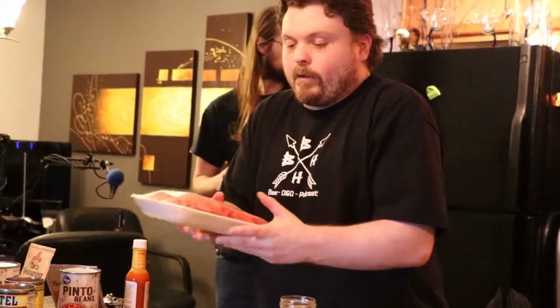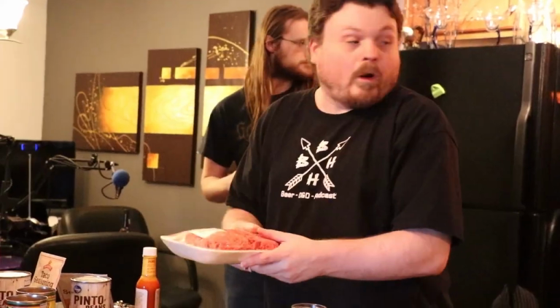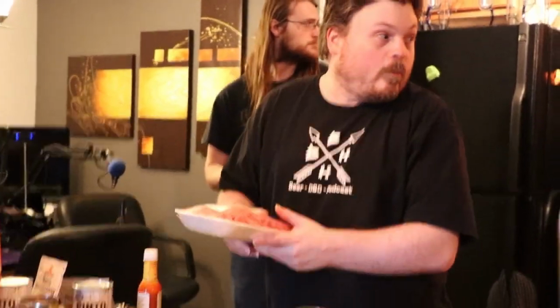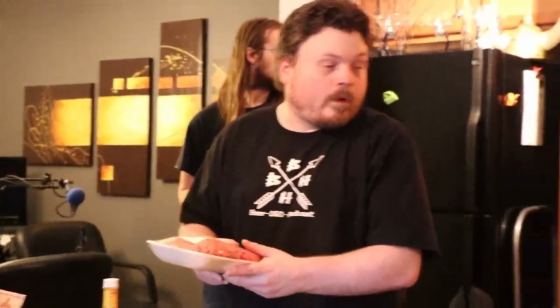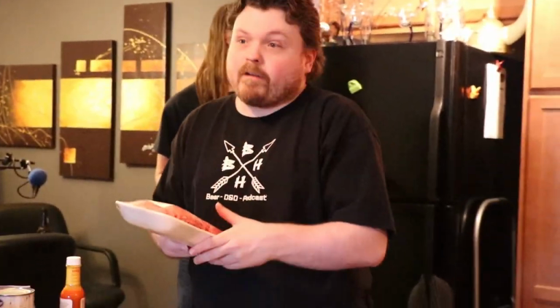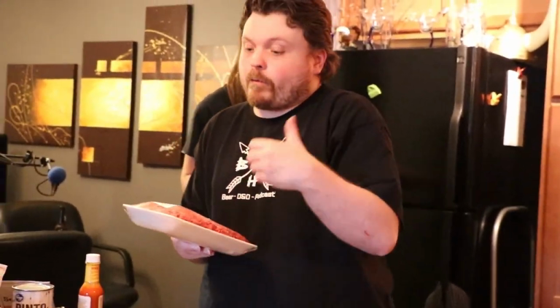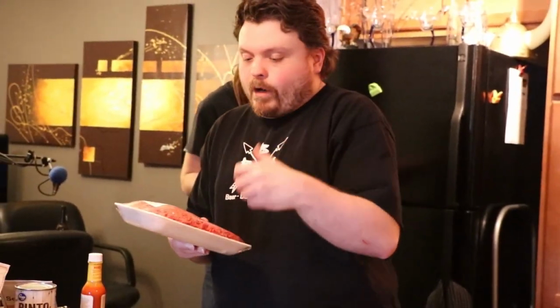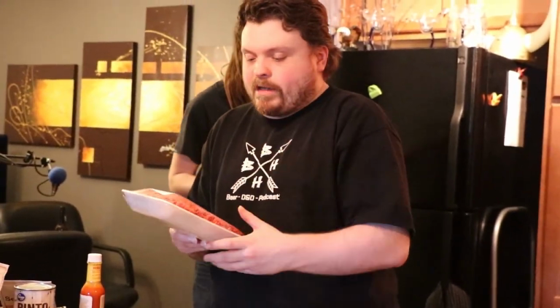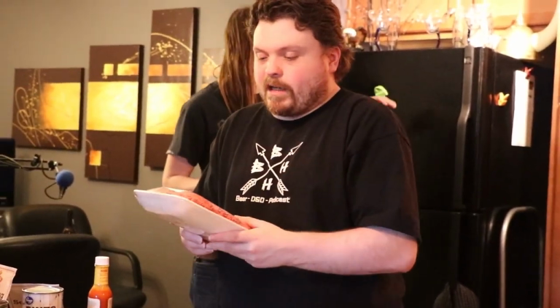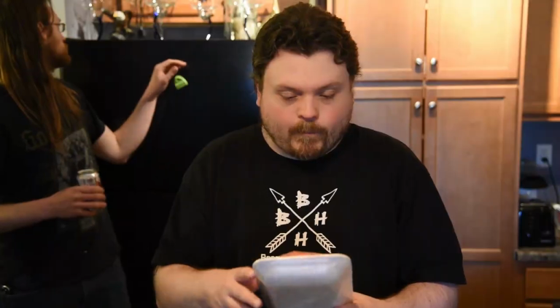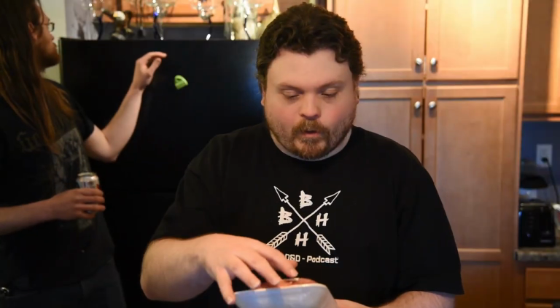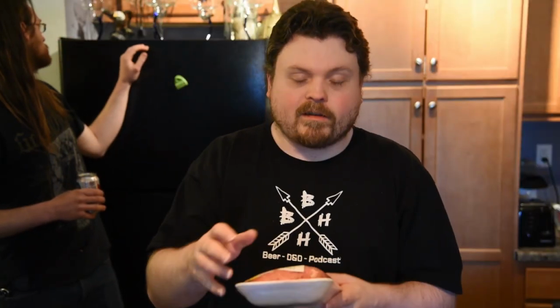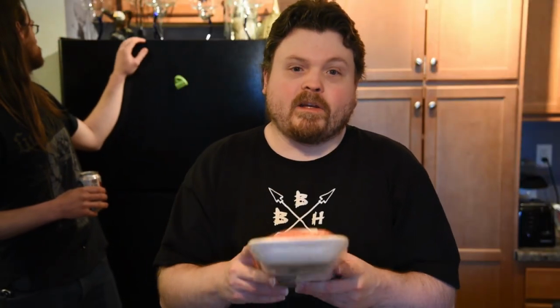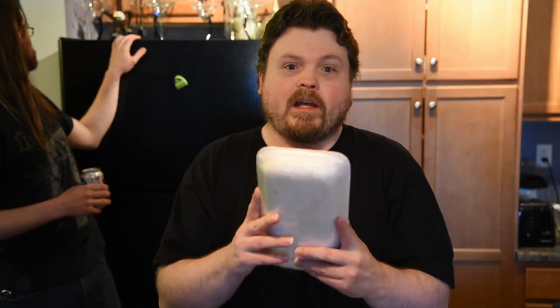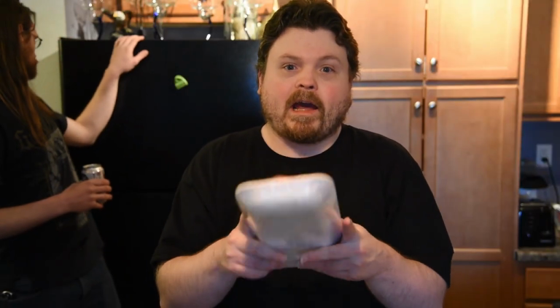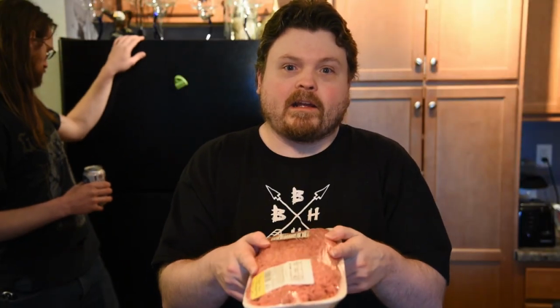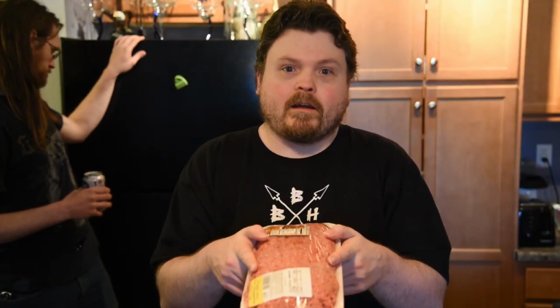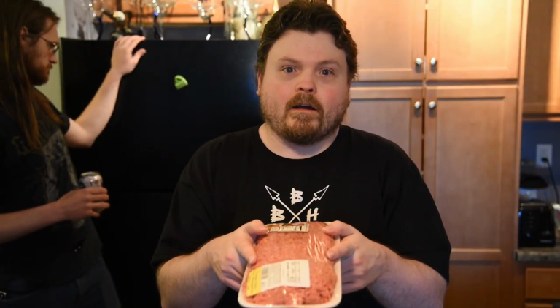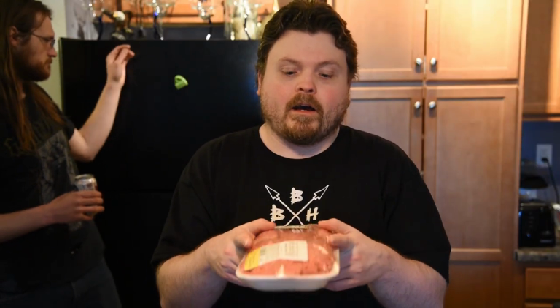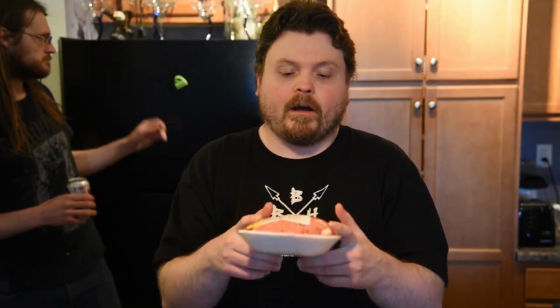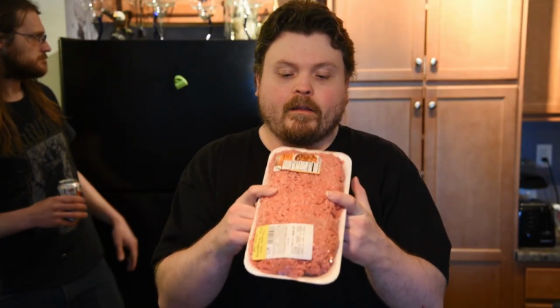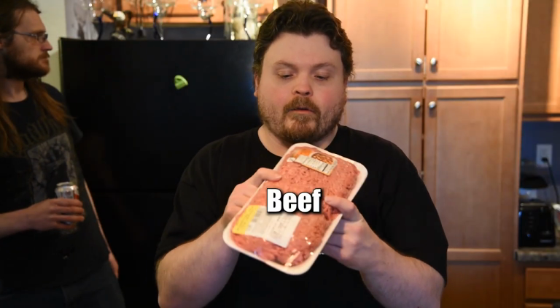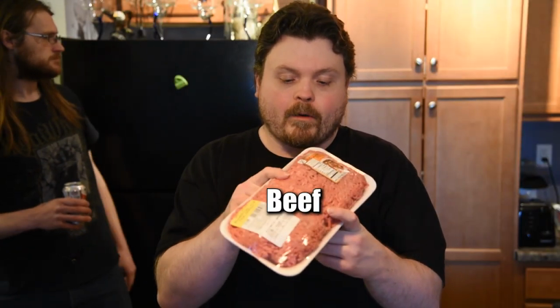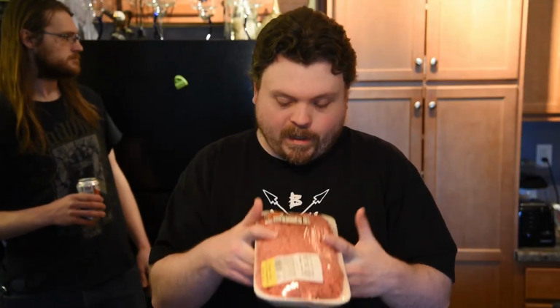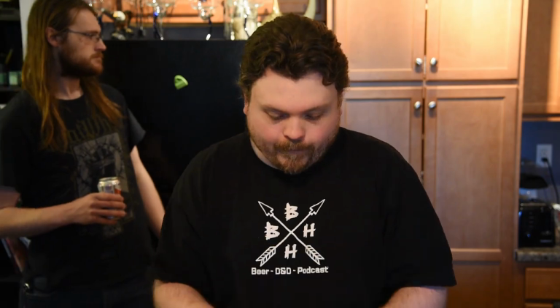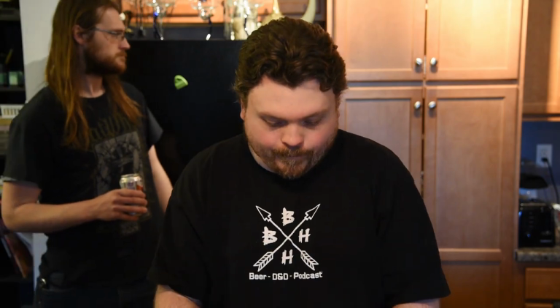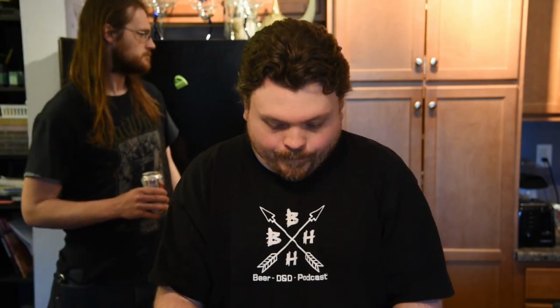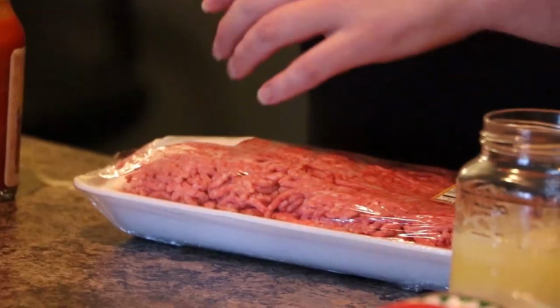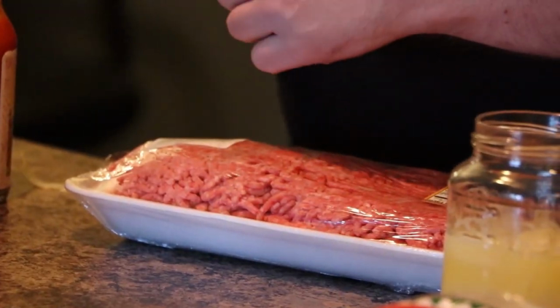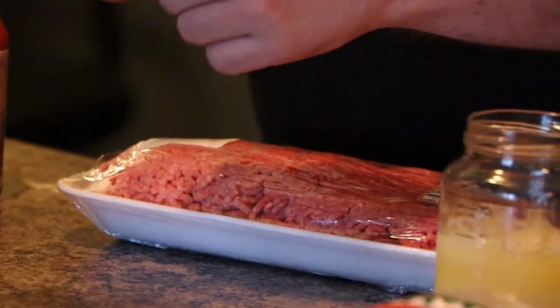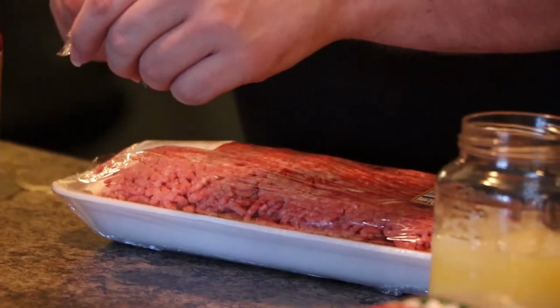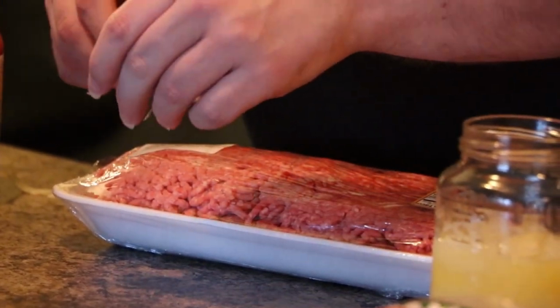While we are waiting for the rice, I am going to be adding the ground beef. Don't forget to beat your meat.